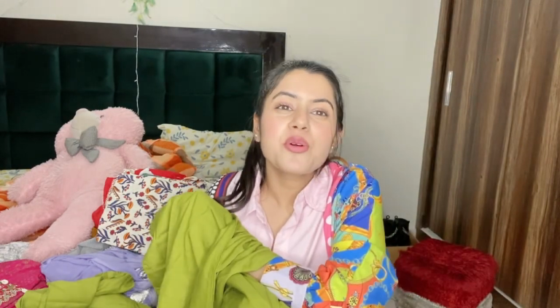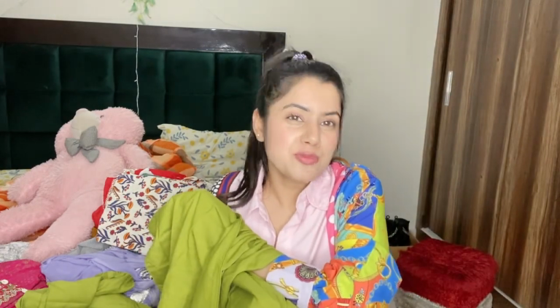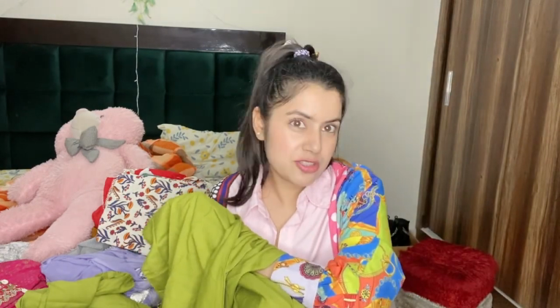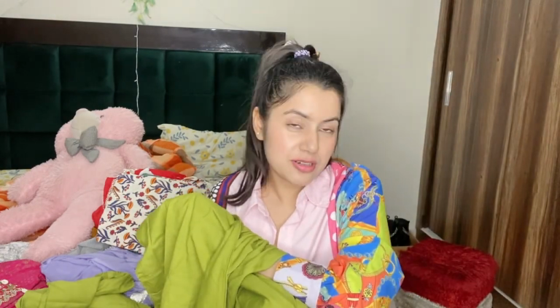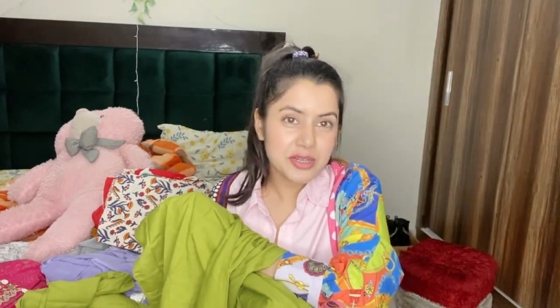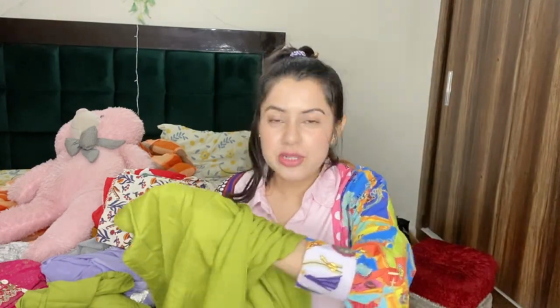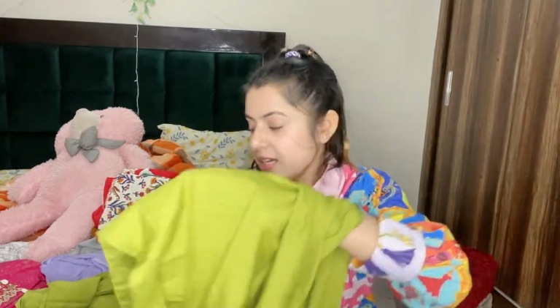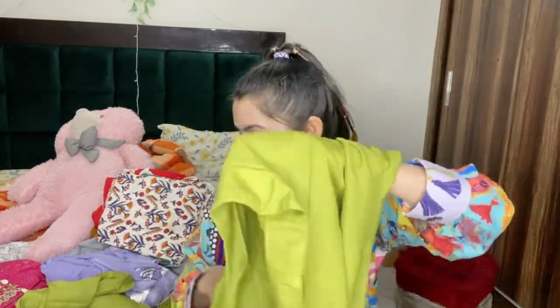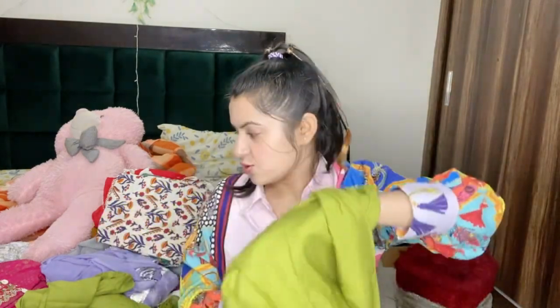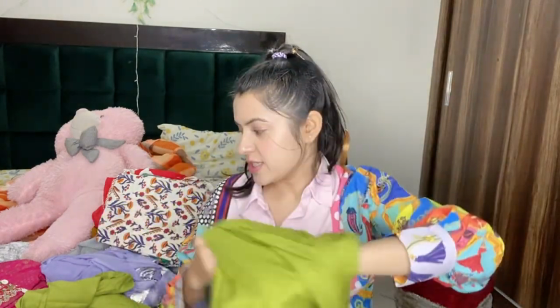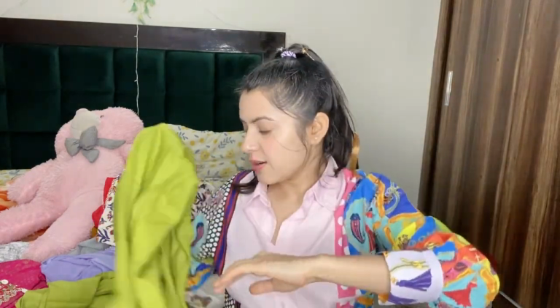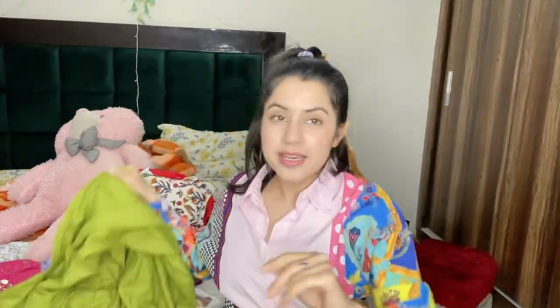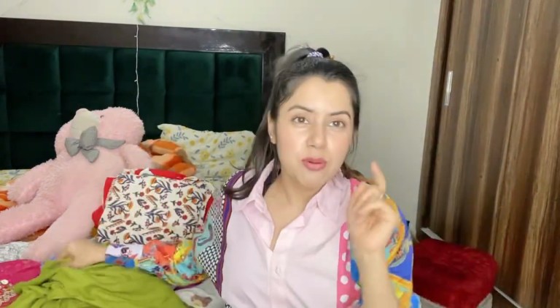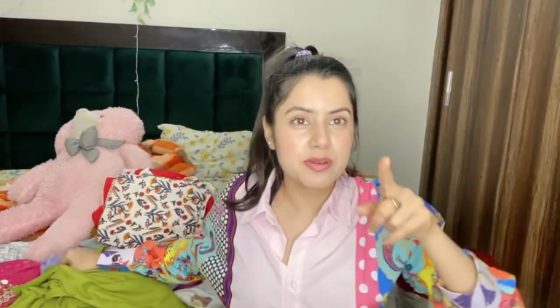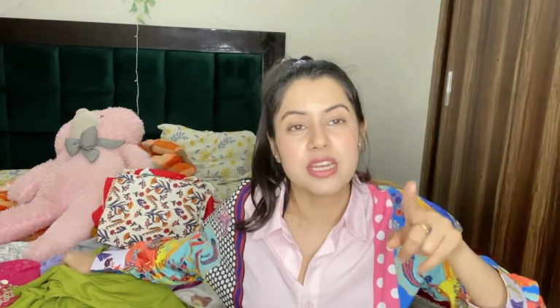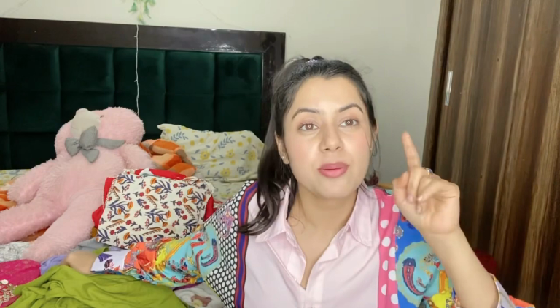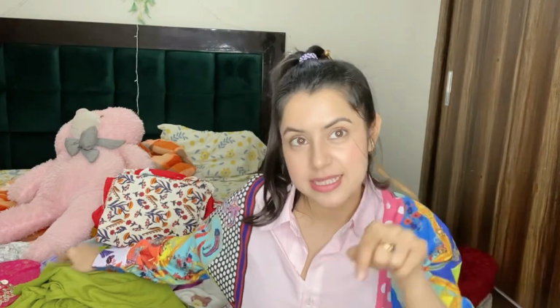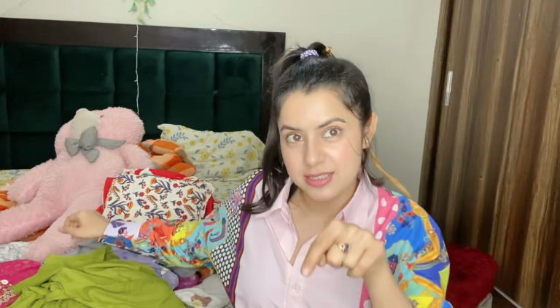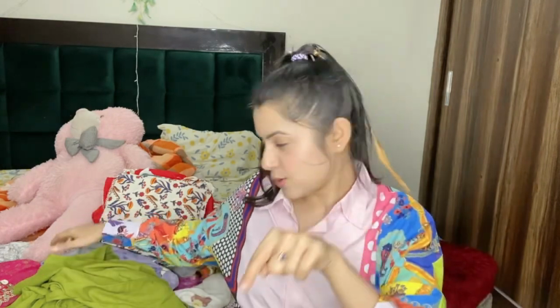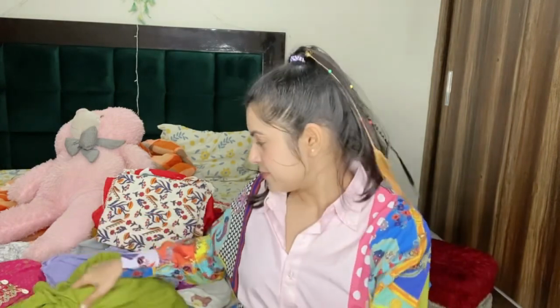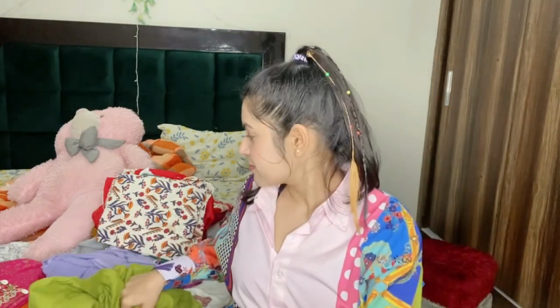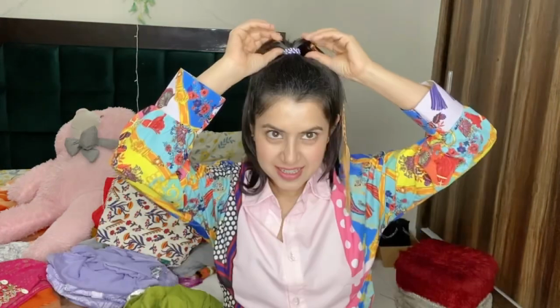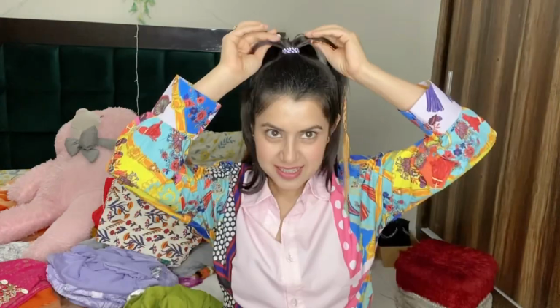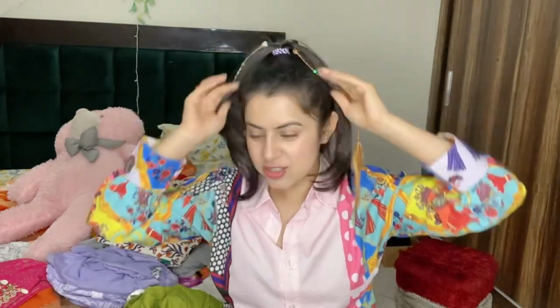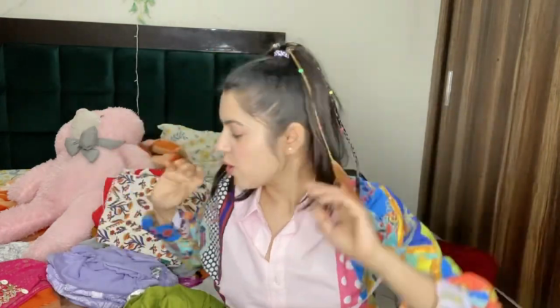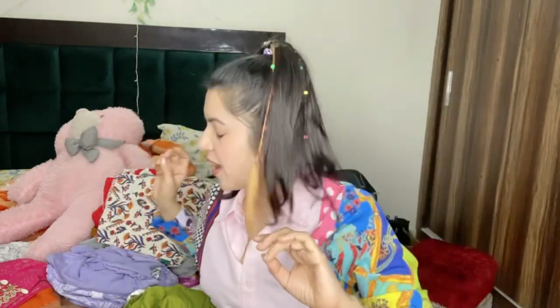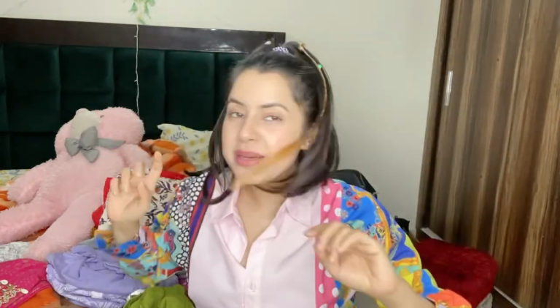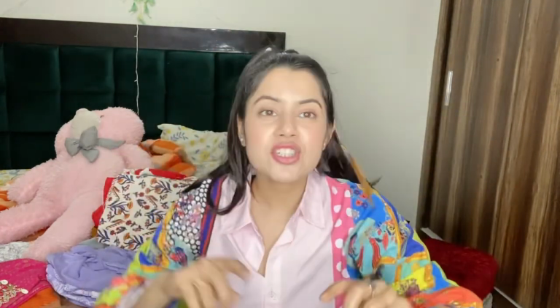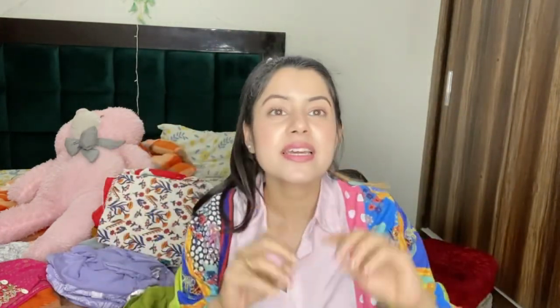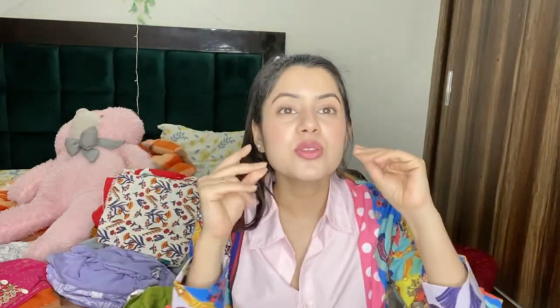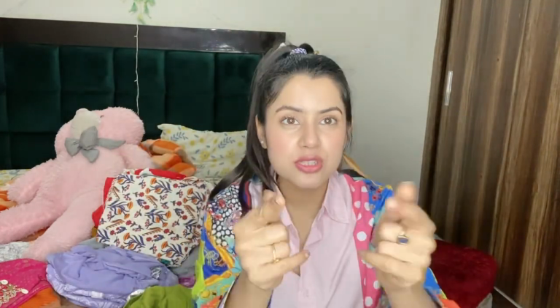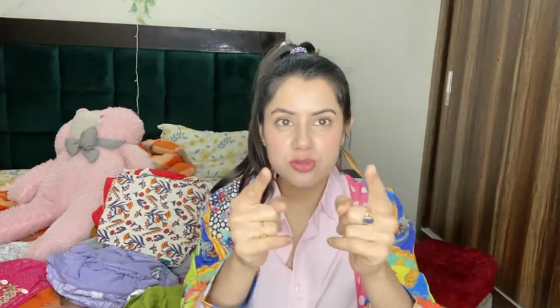This is not a sponsored video, it is my personal choice. If you like it you can buy it. Now let's go to the other suit.